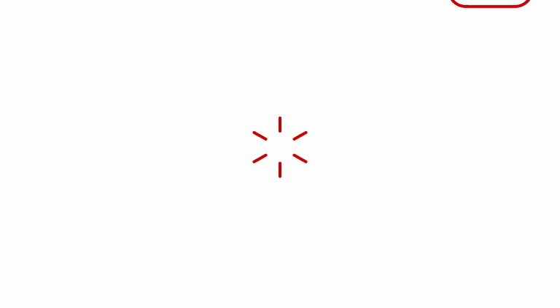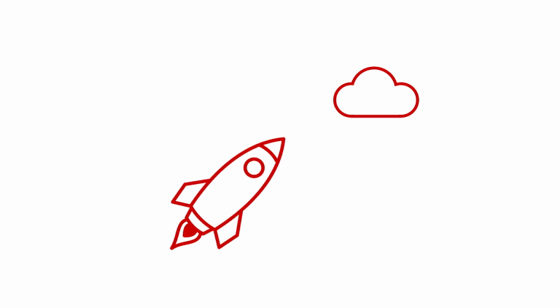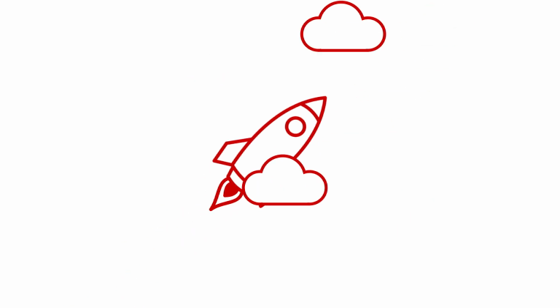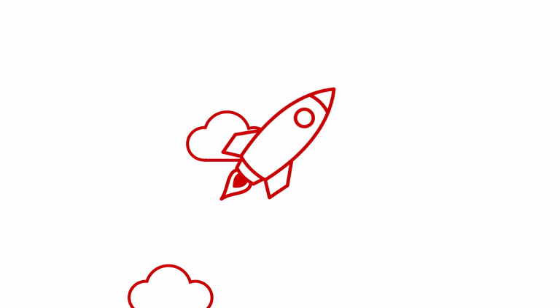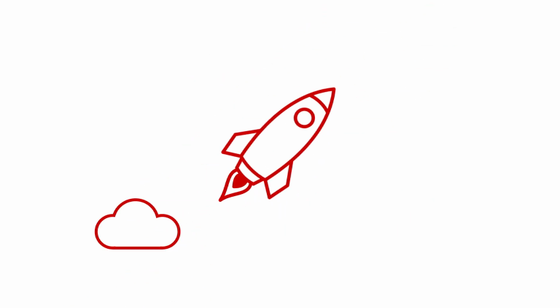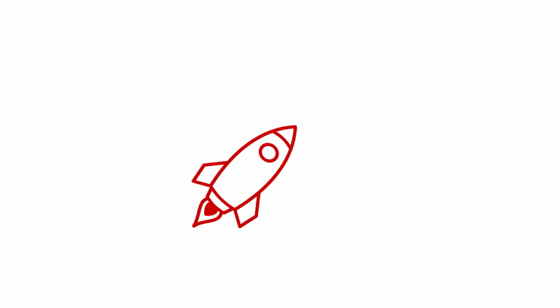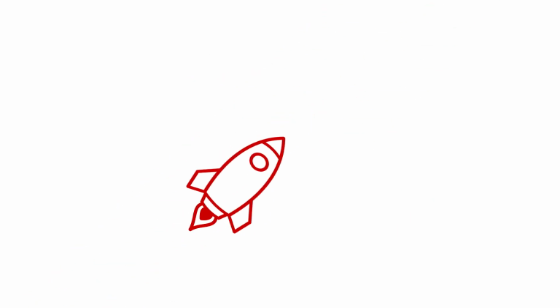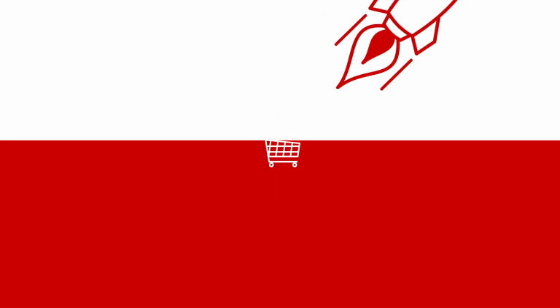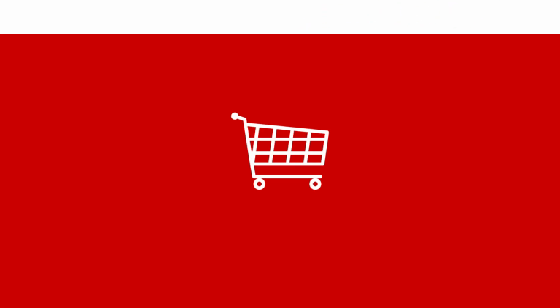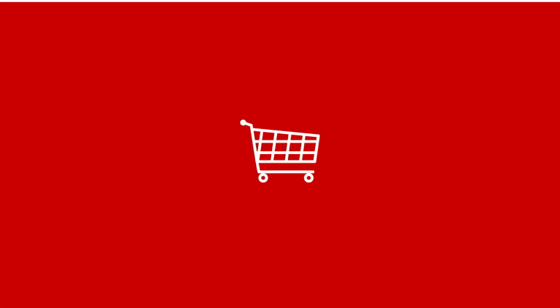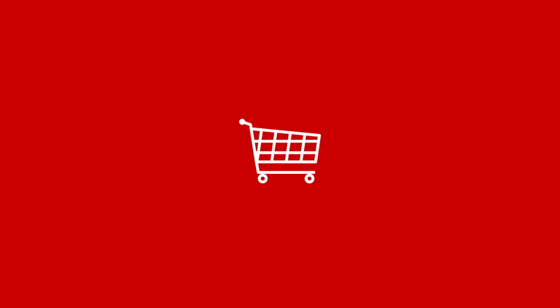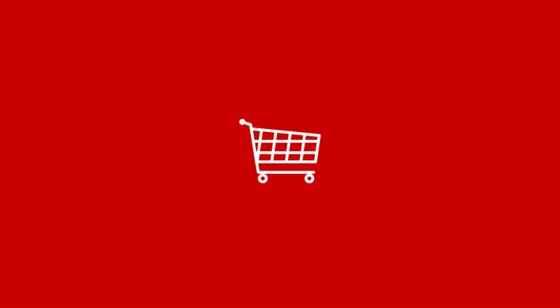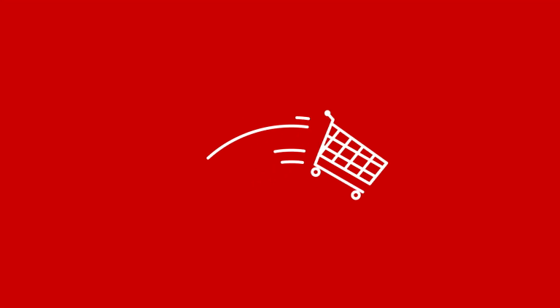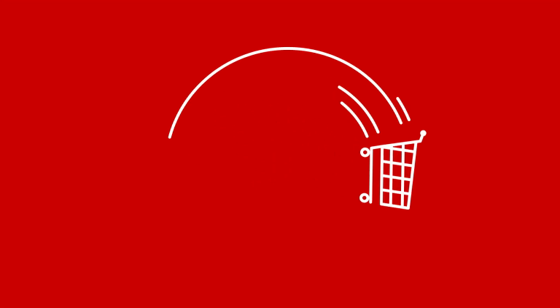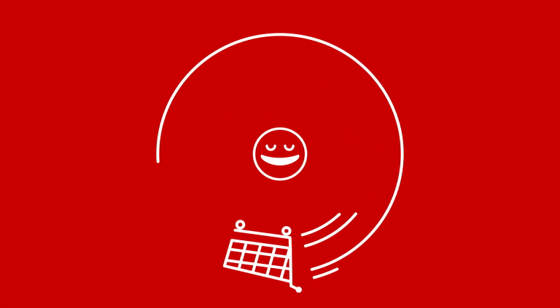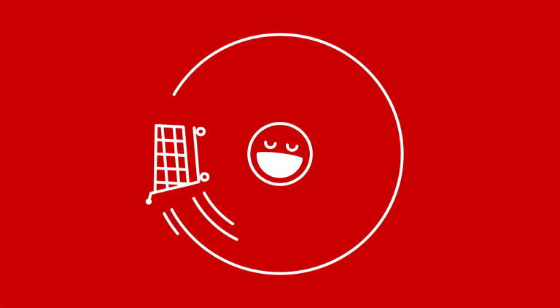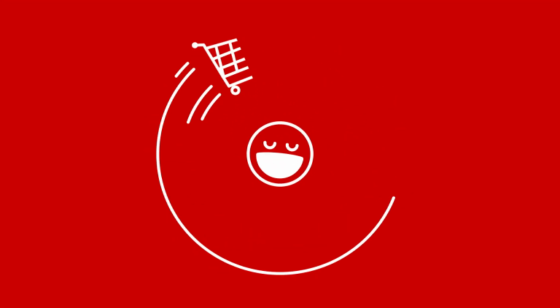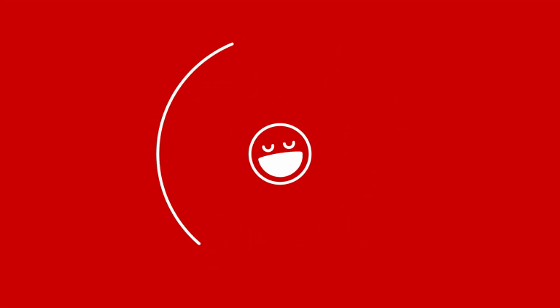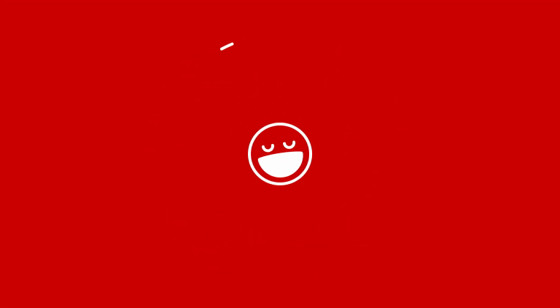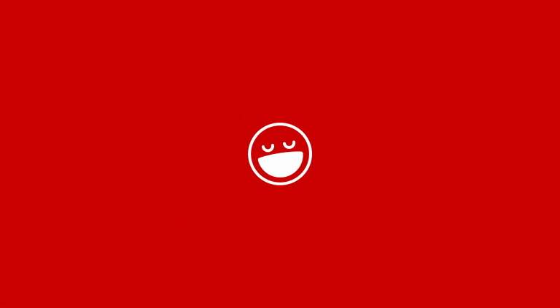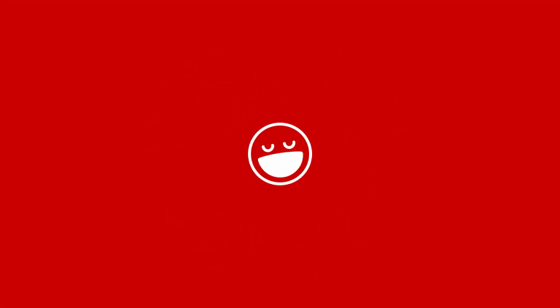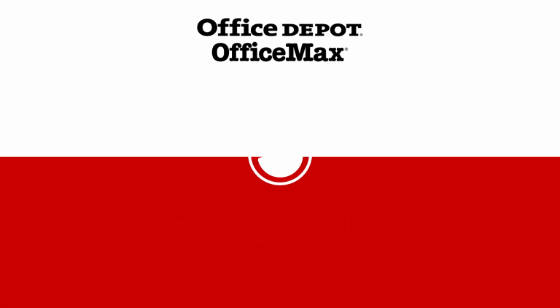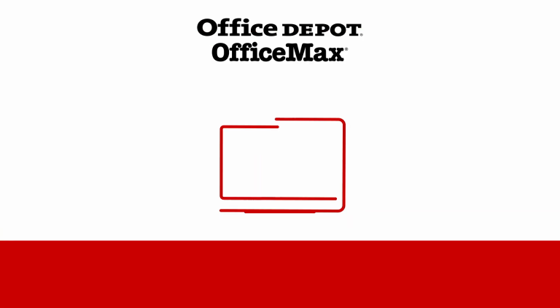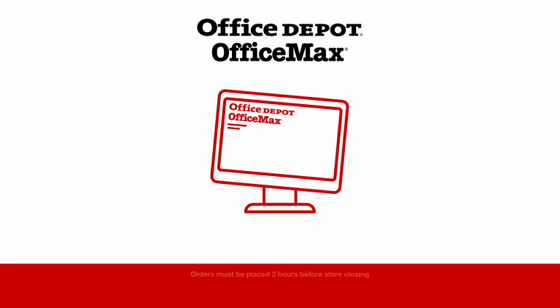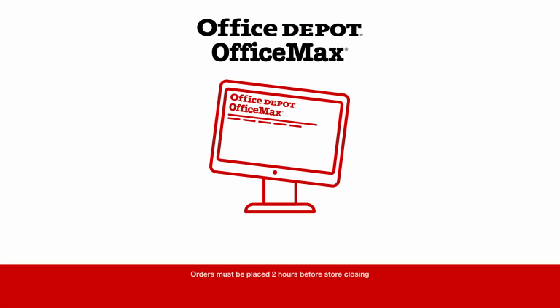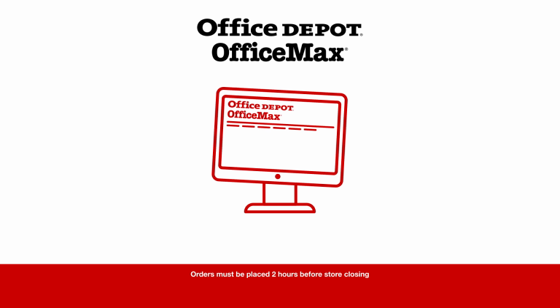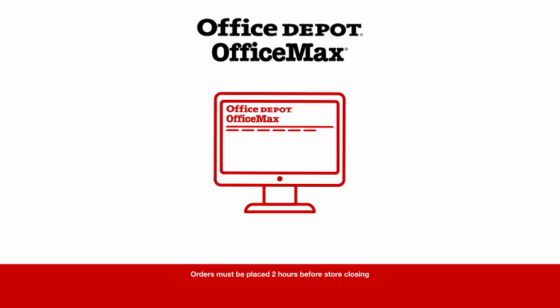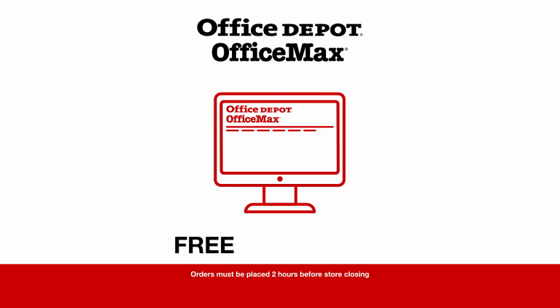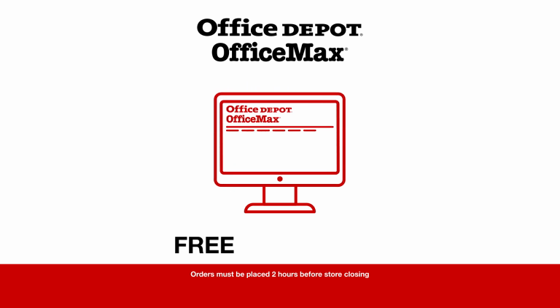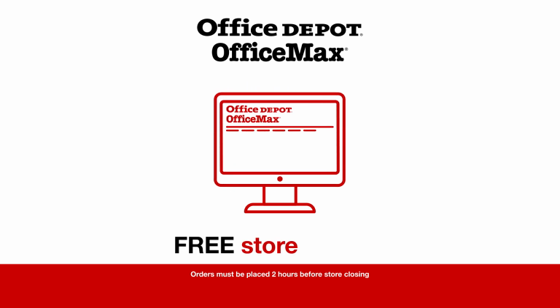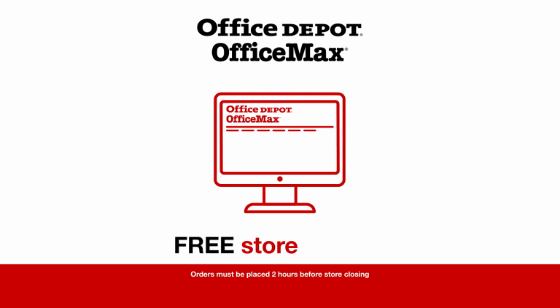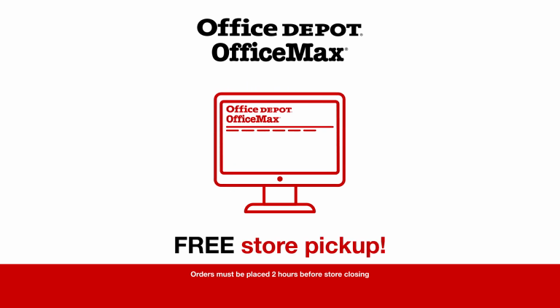Need it fast? You need shopping that revolves around you, like Office Depot Free Store Pickup.